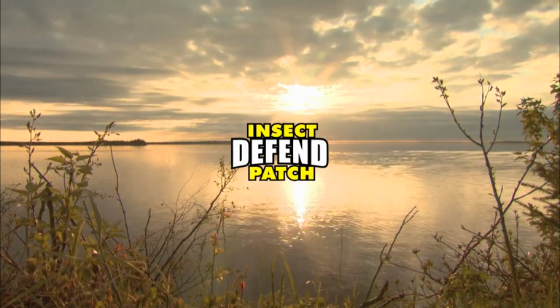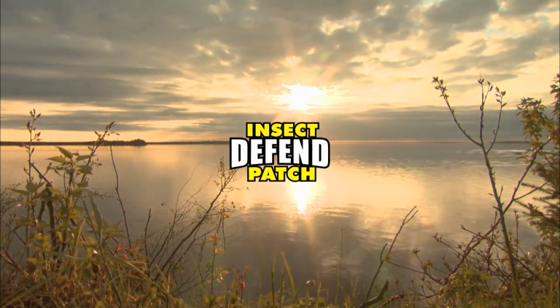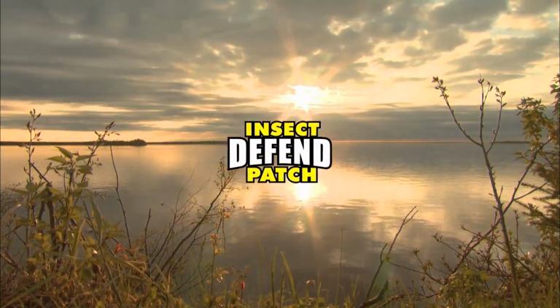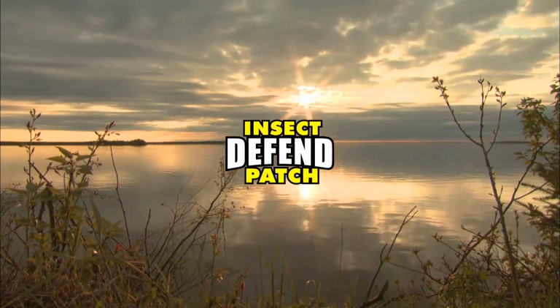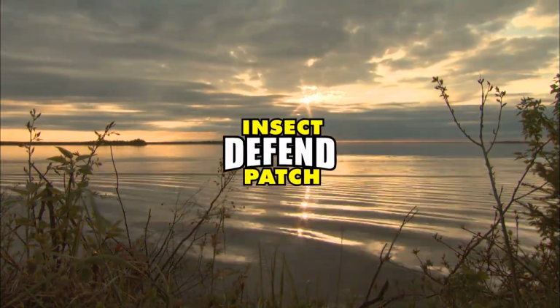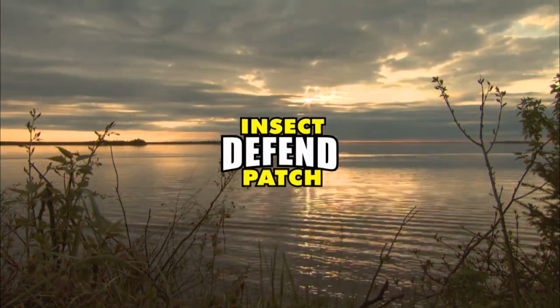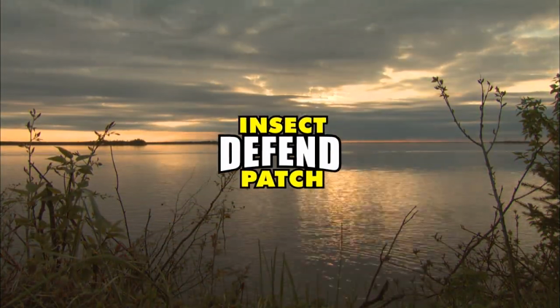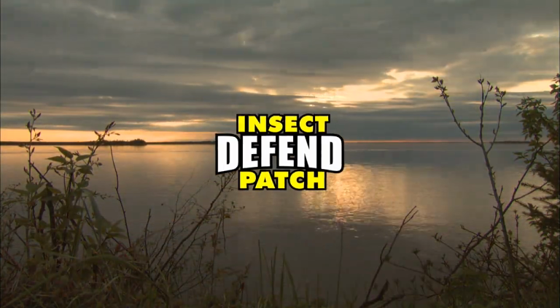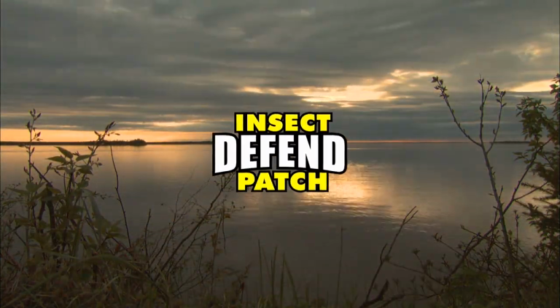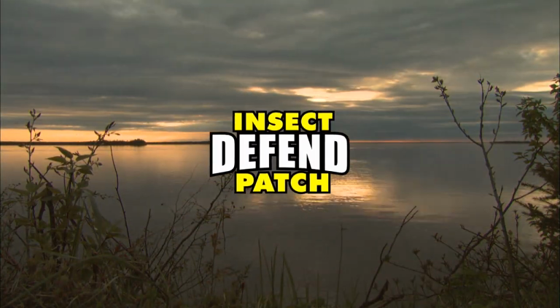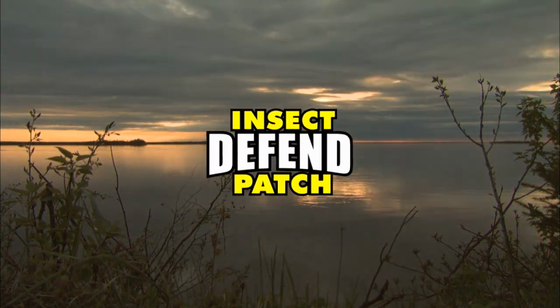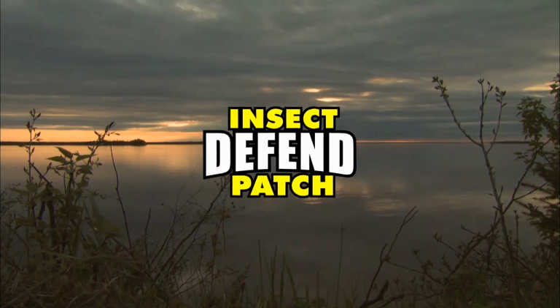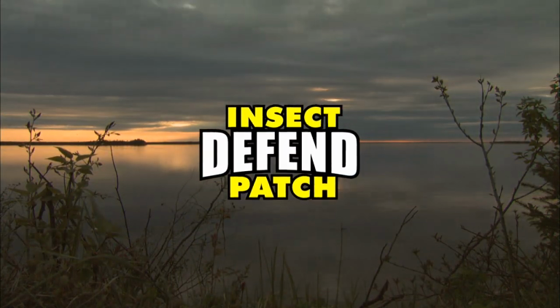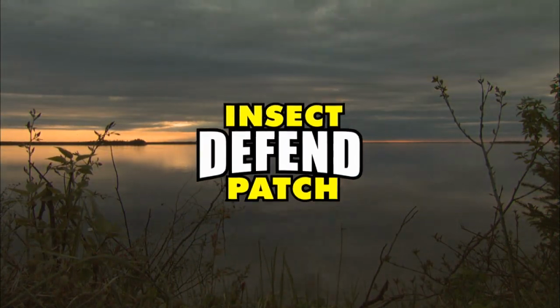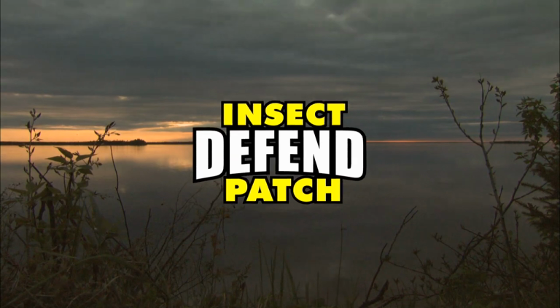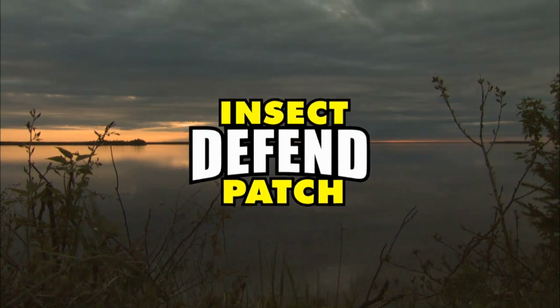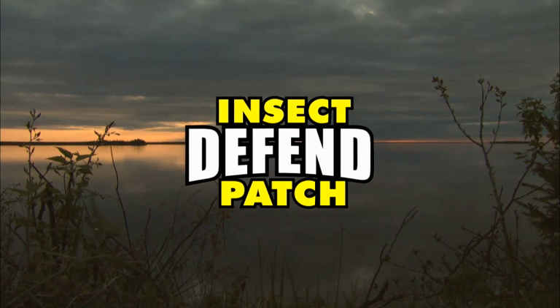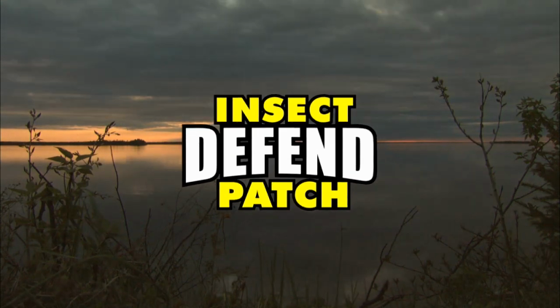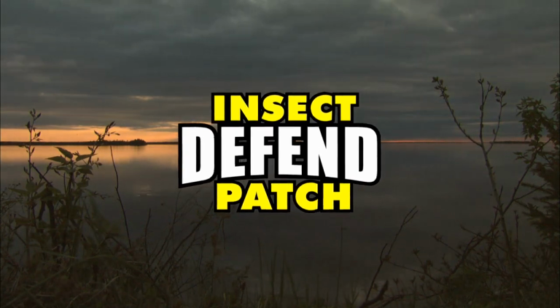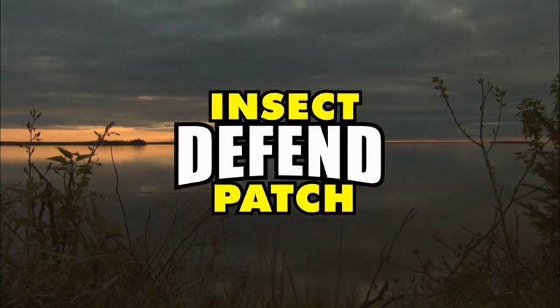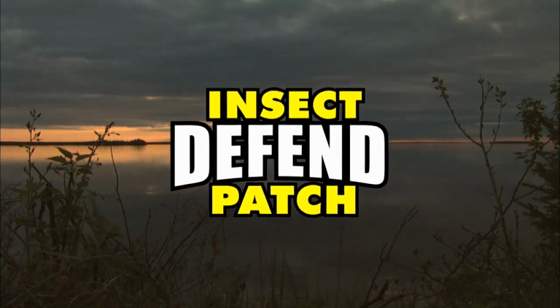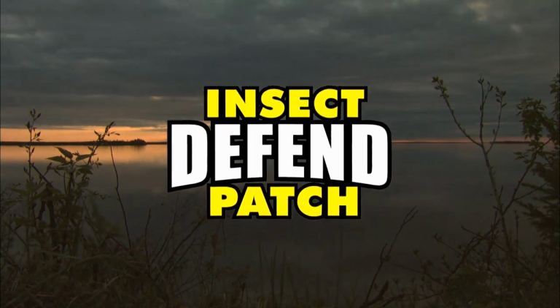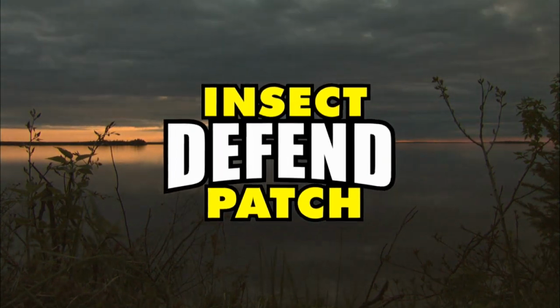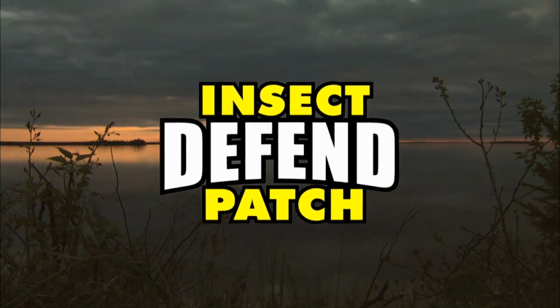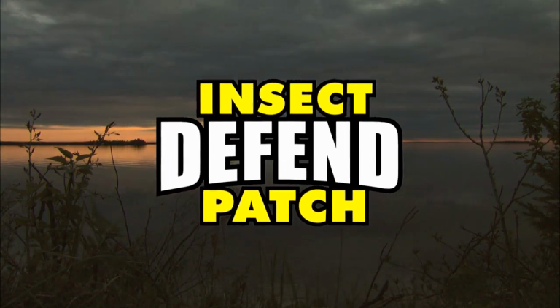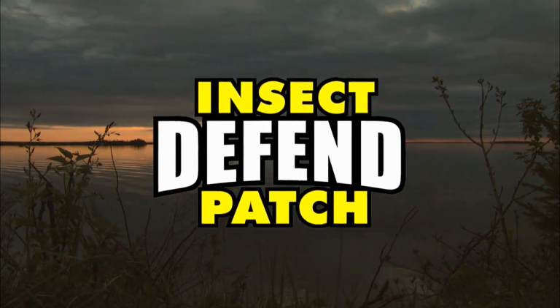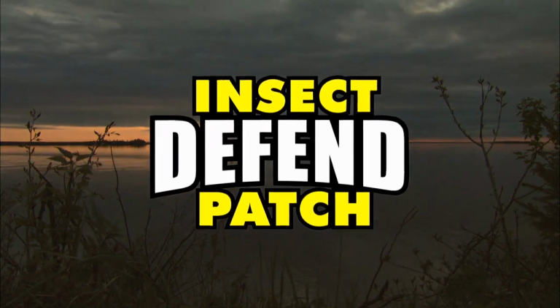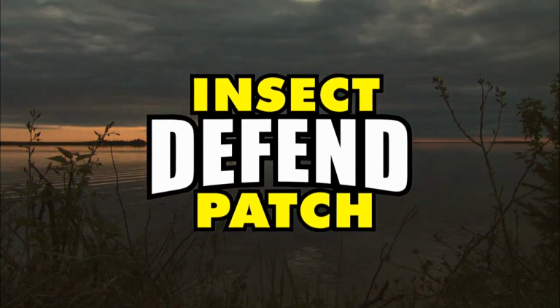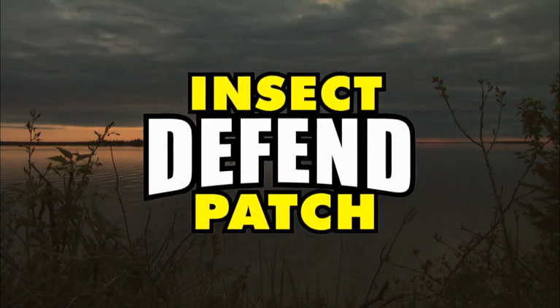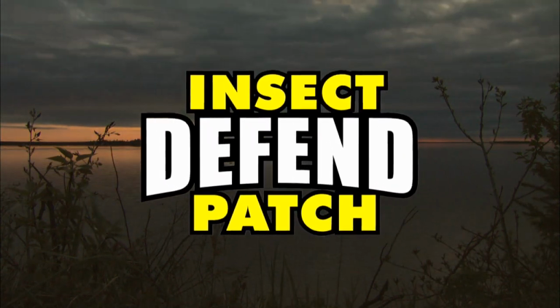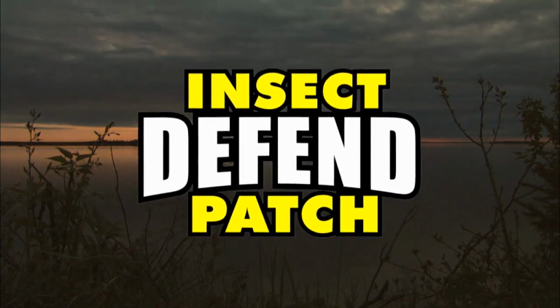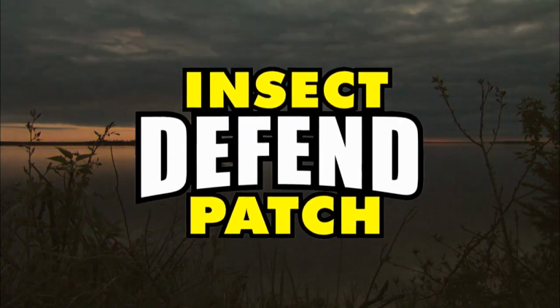Closed Captioning is brought to you by Insect Defend Patch, deep protection from biting insects.